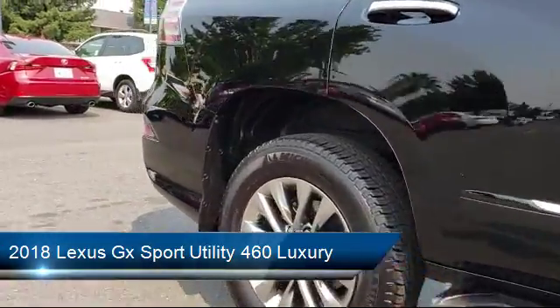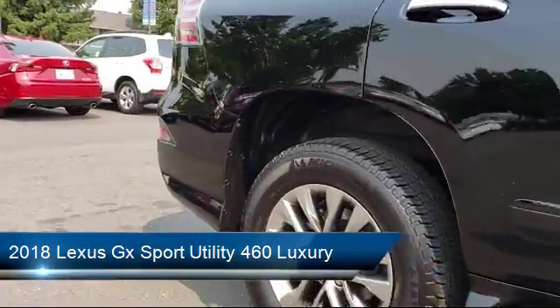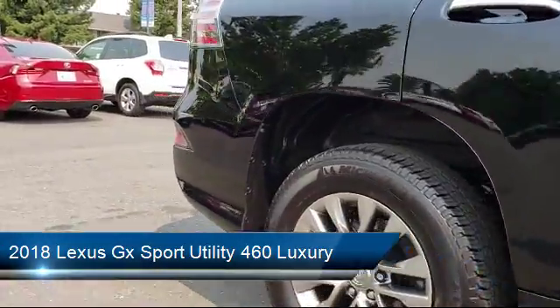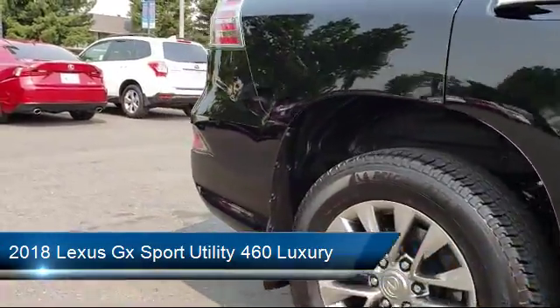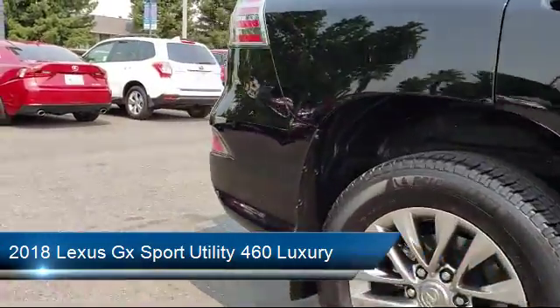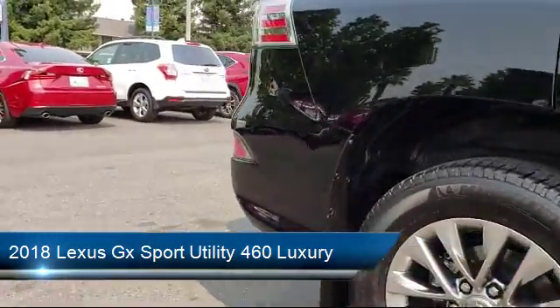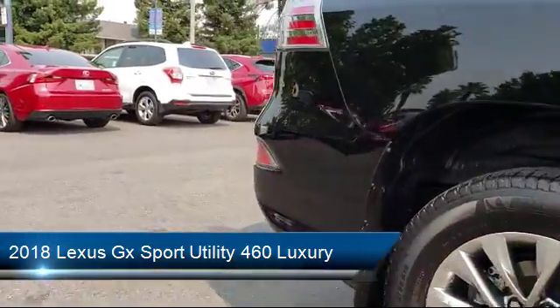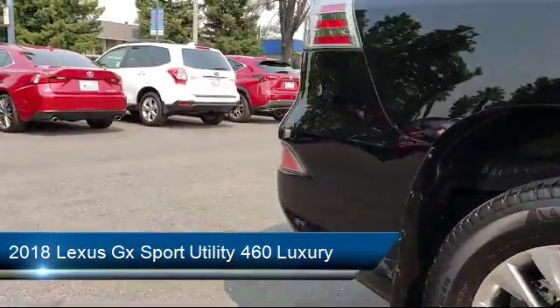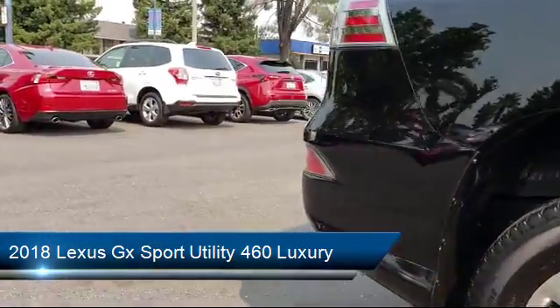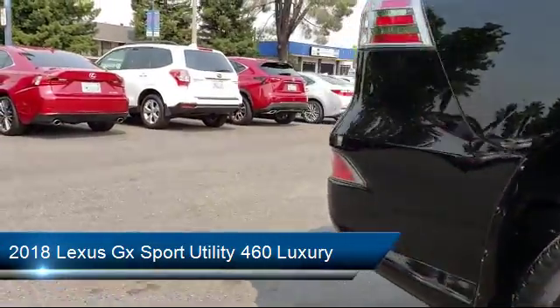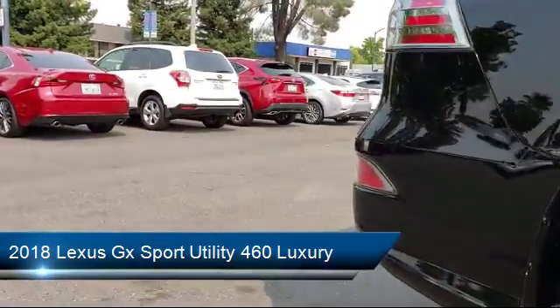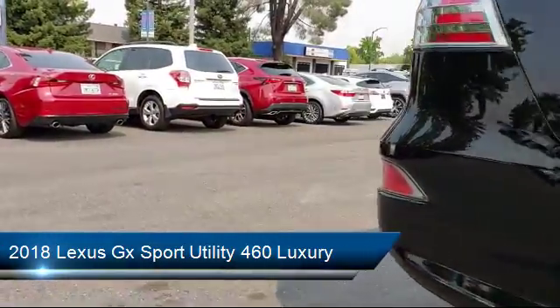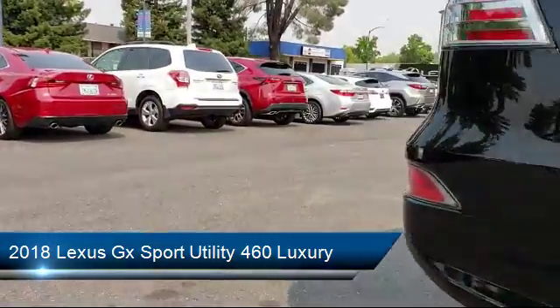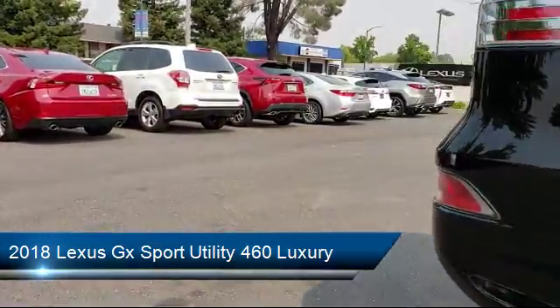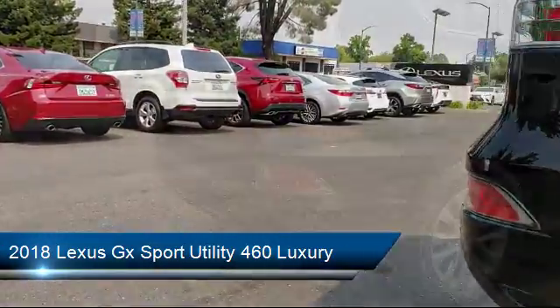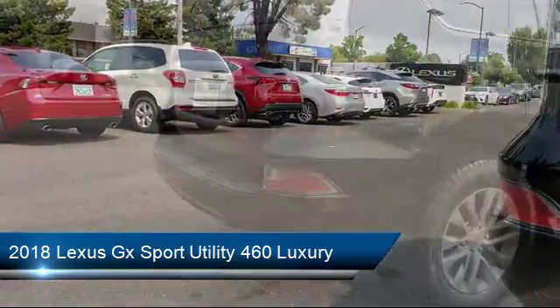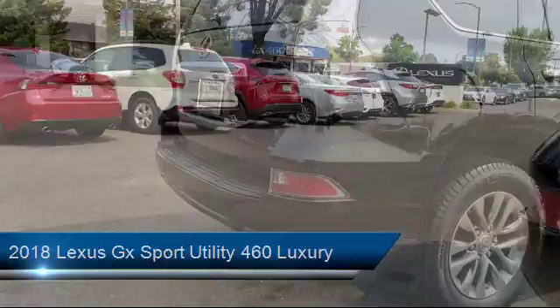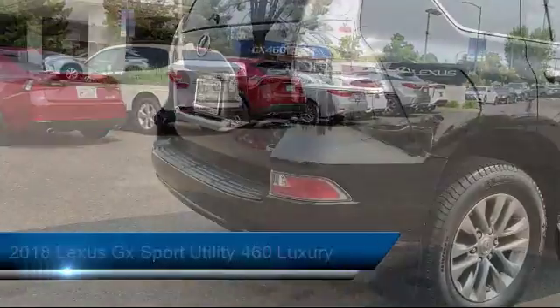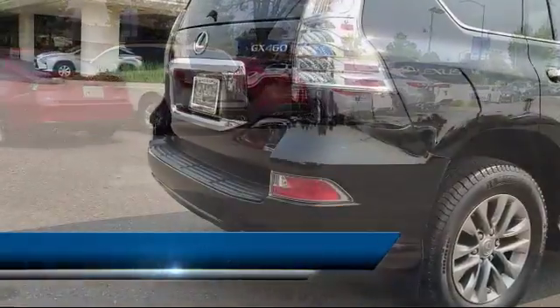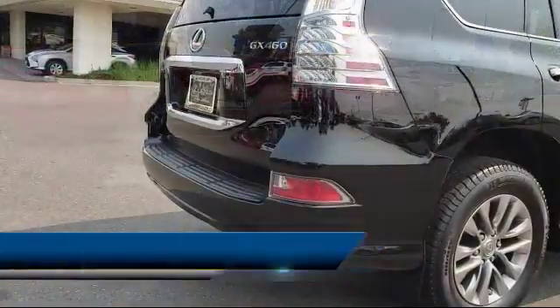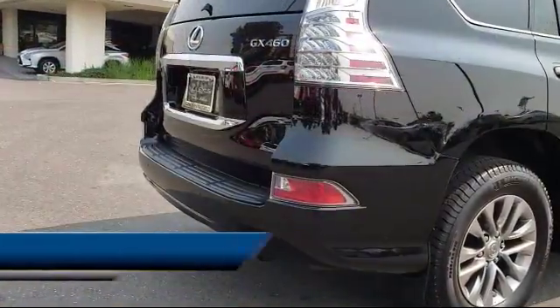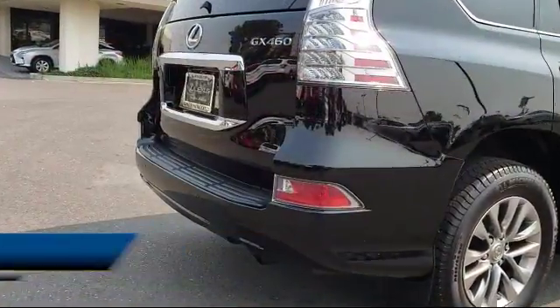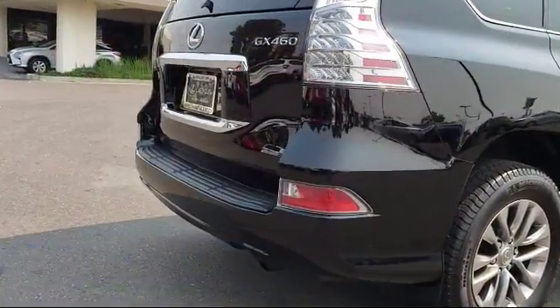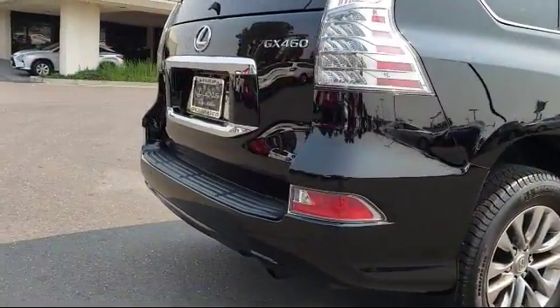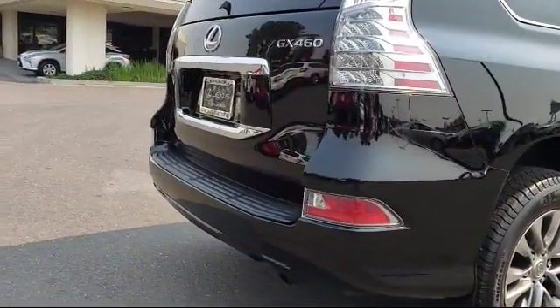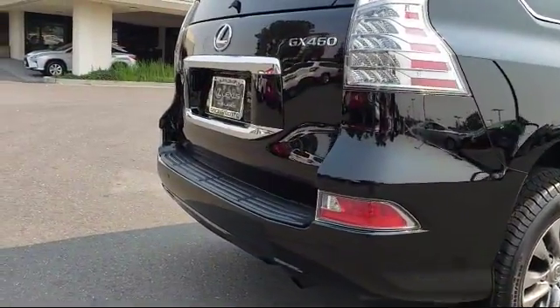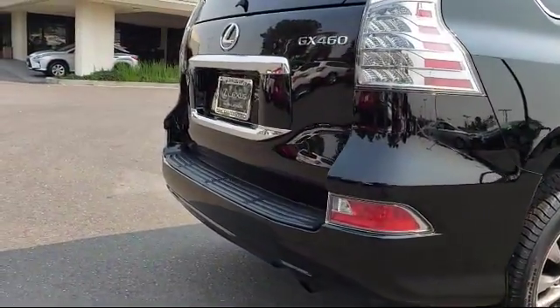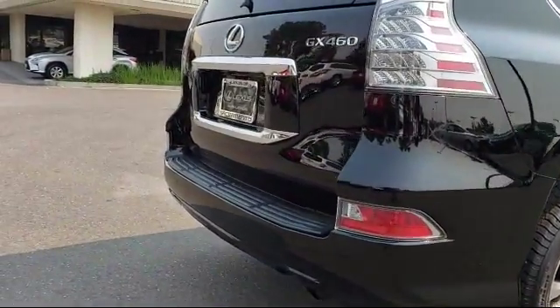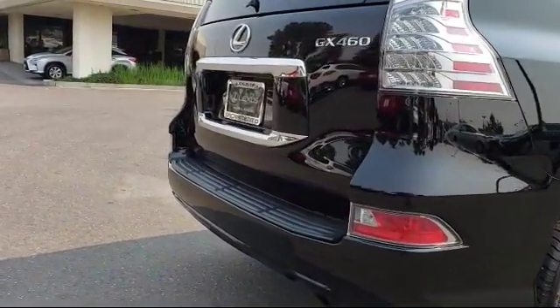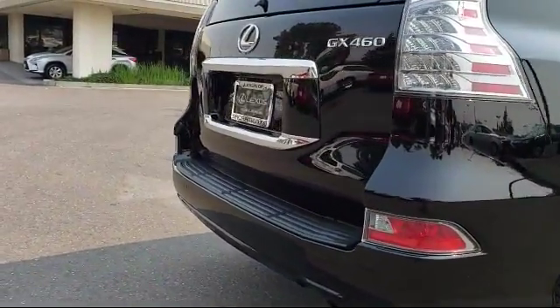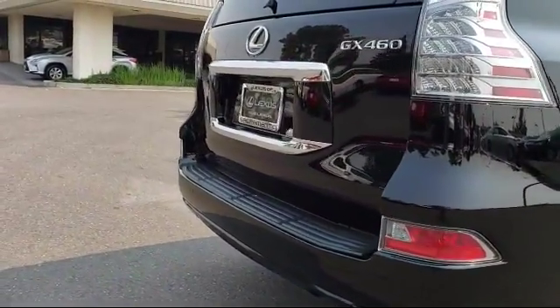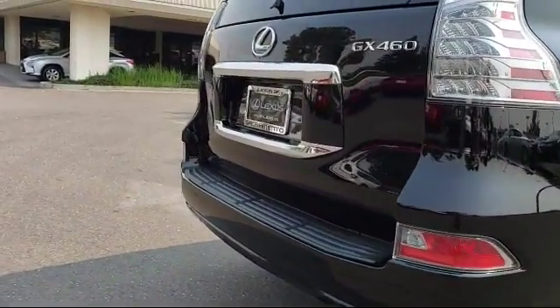It also features air conditioning, traction control, and has less than 5,000 miles on the odometer.